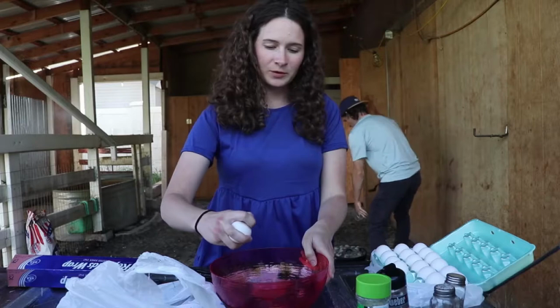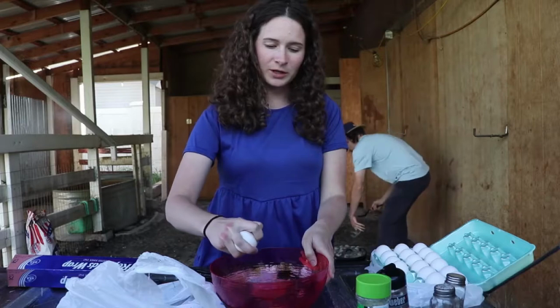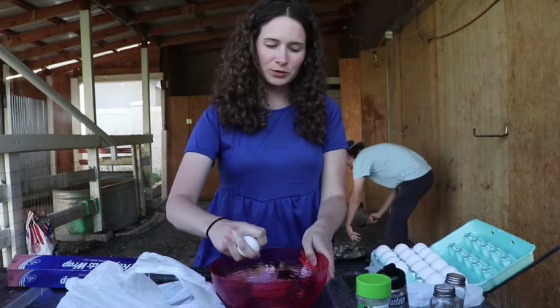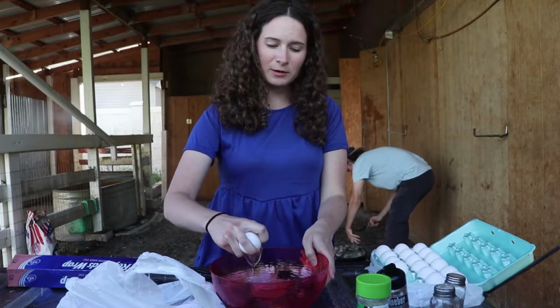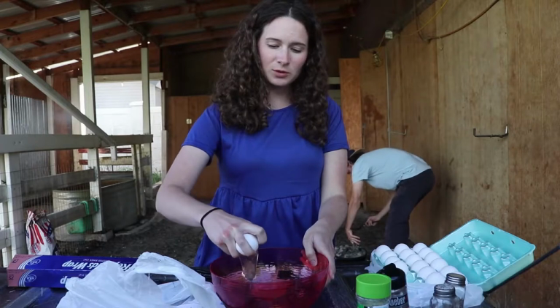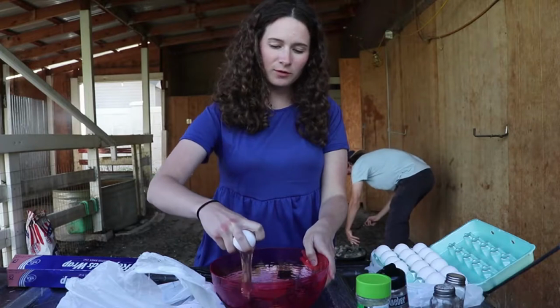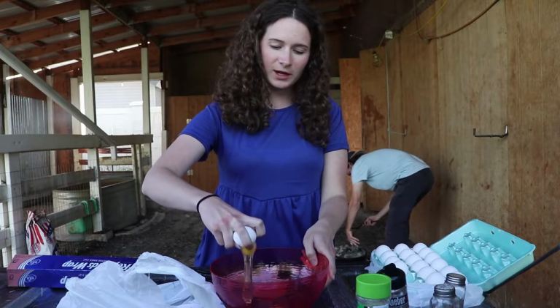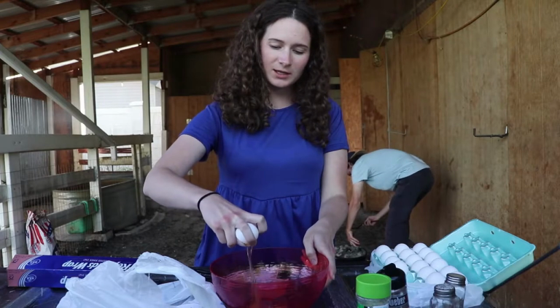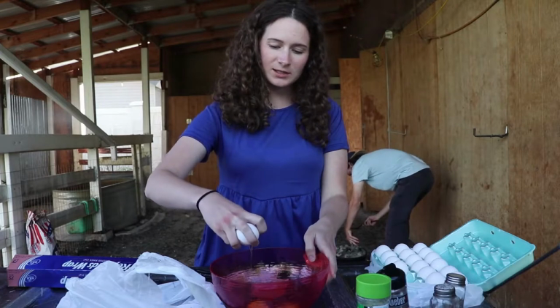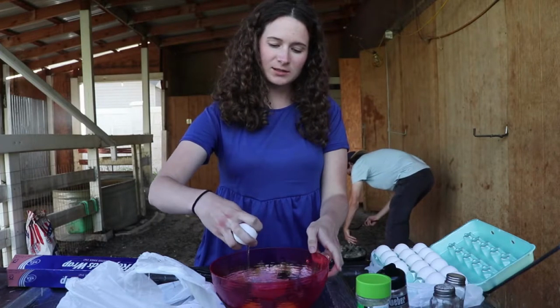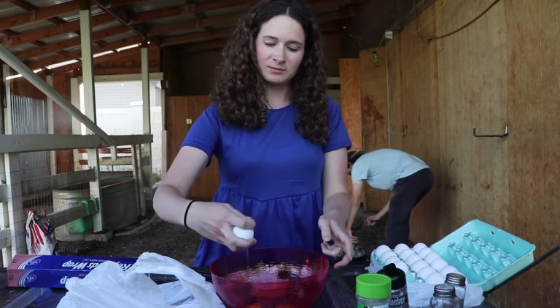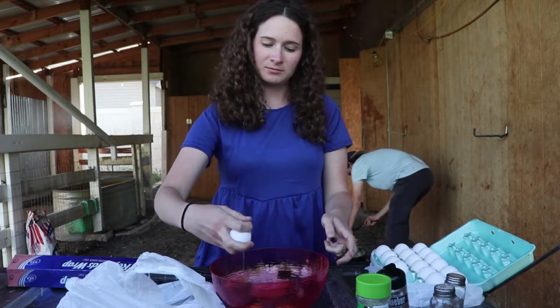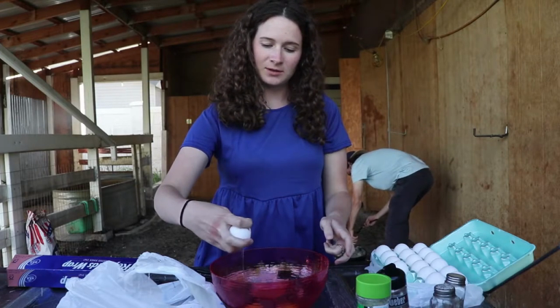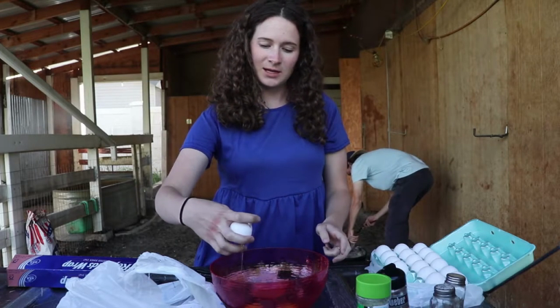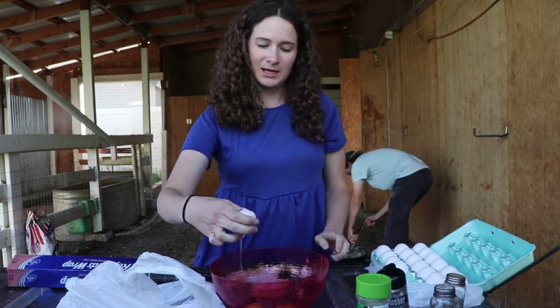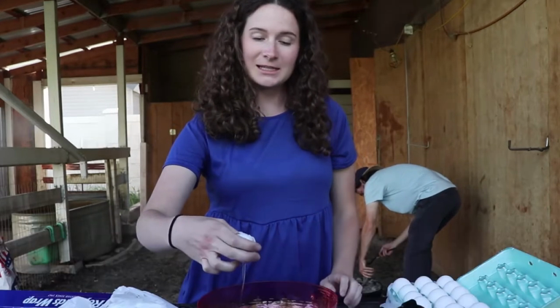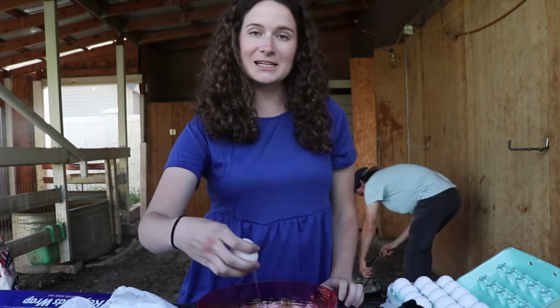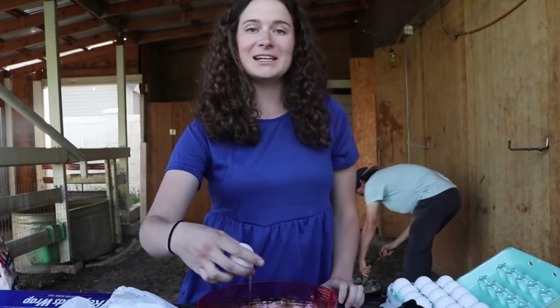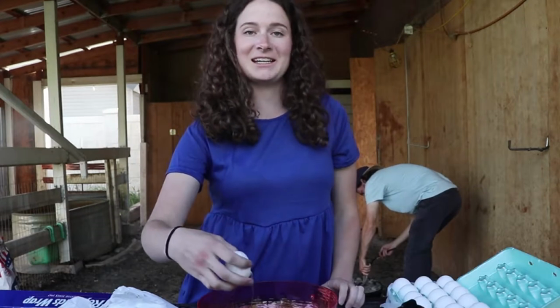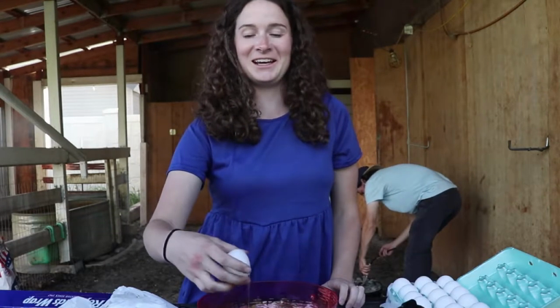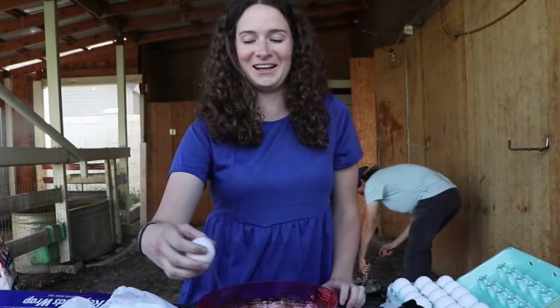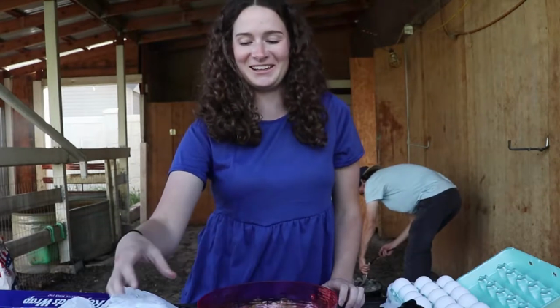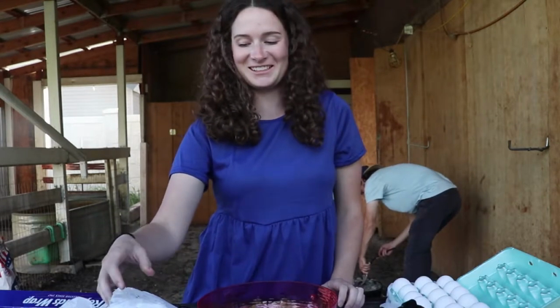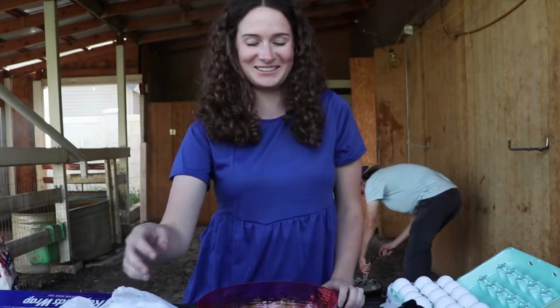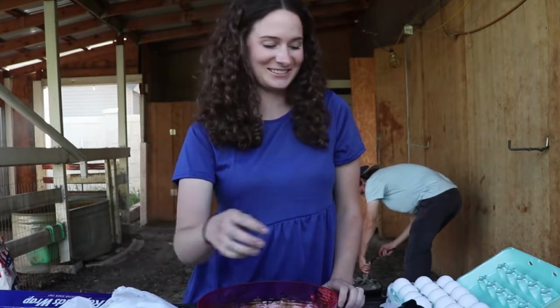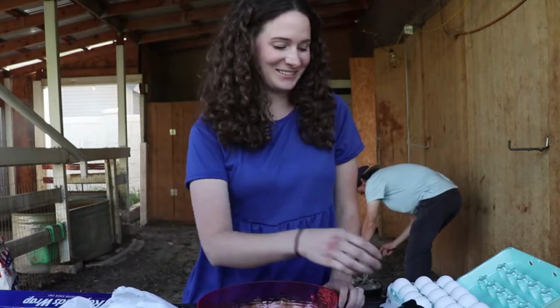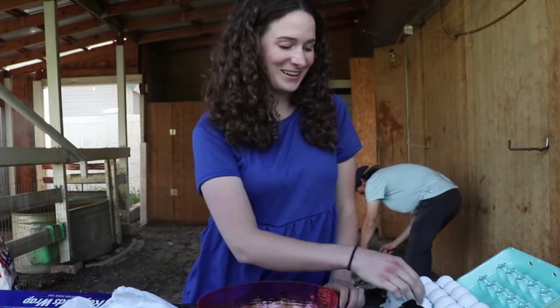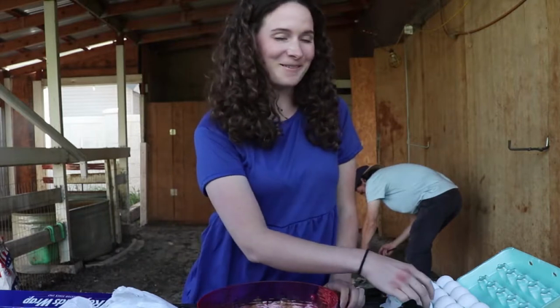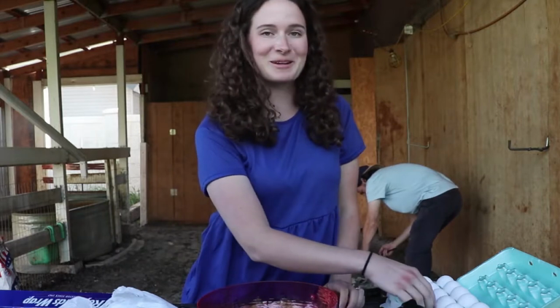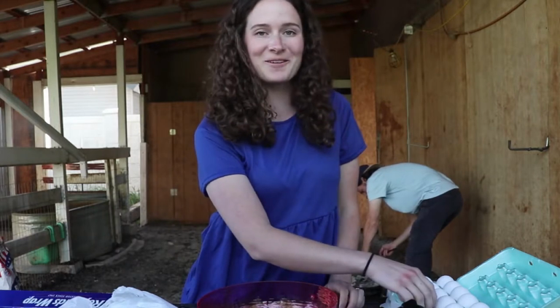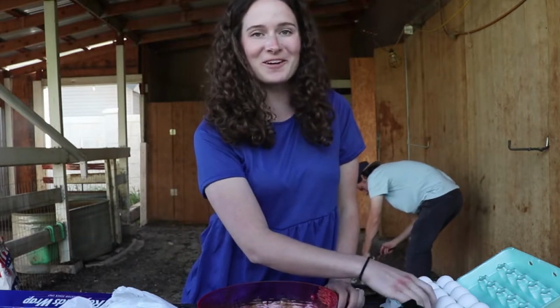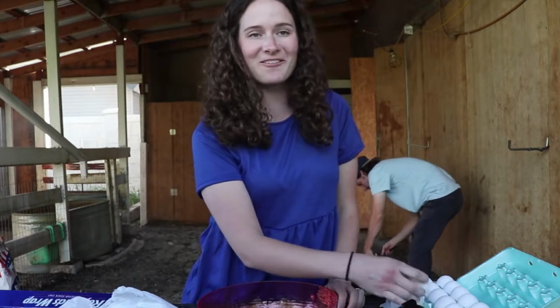We're gonna do about 12 eggs — actually 18 eggs. I'm gonna be here forever.